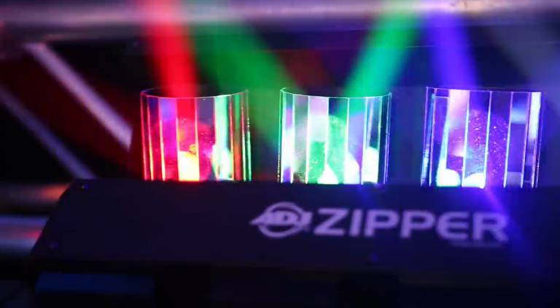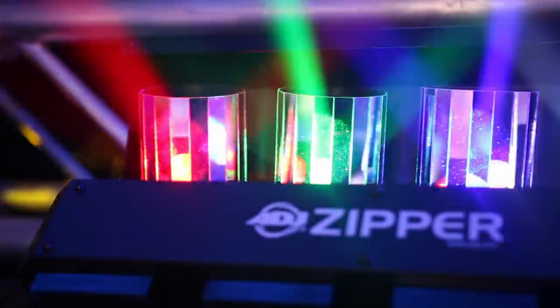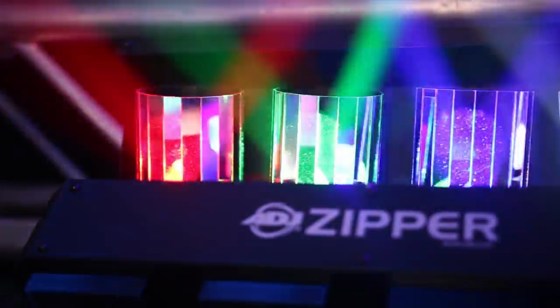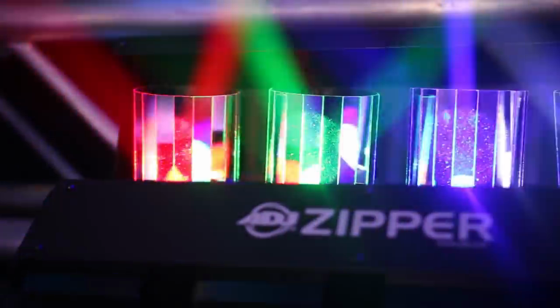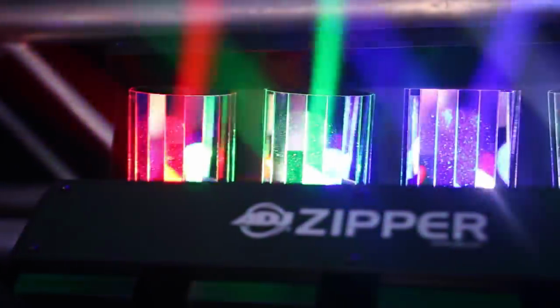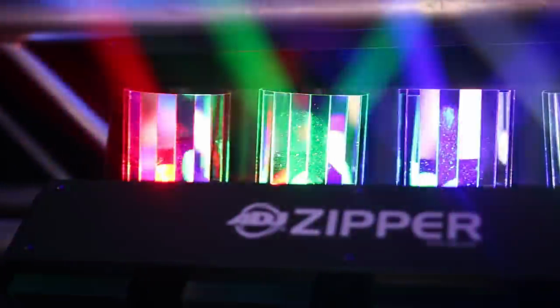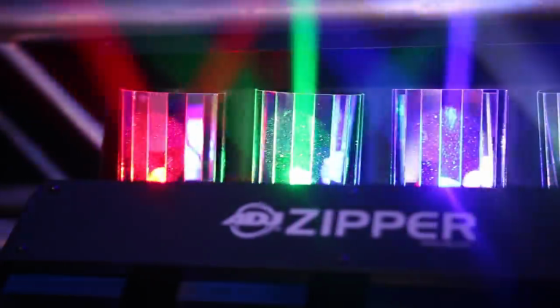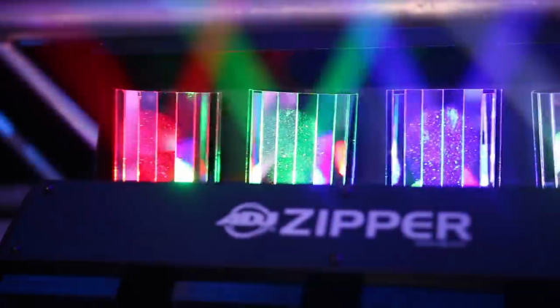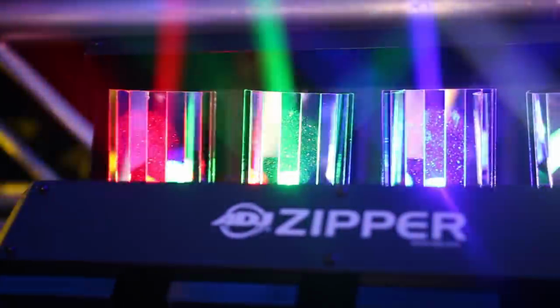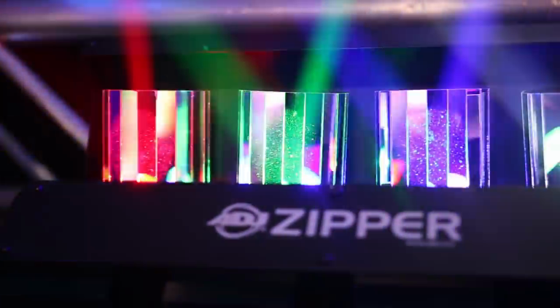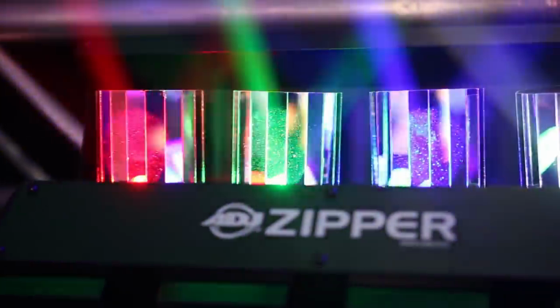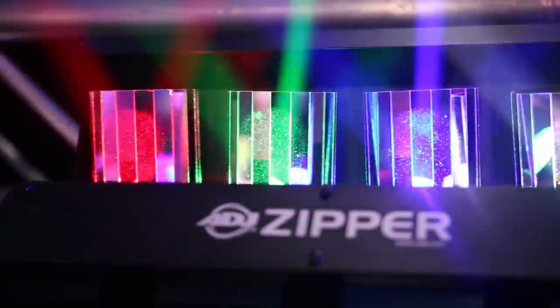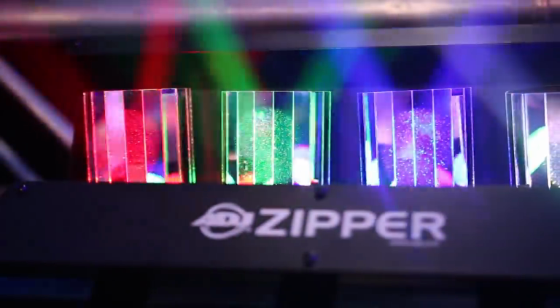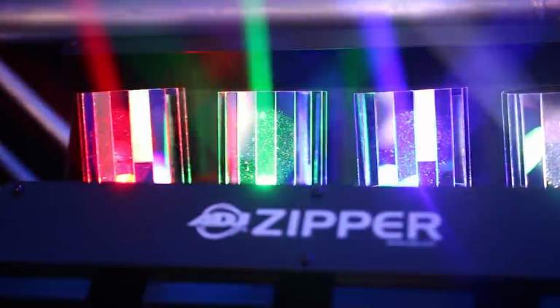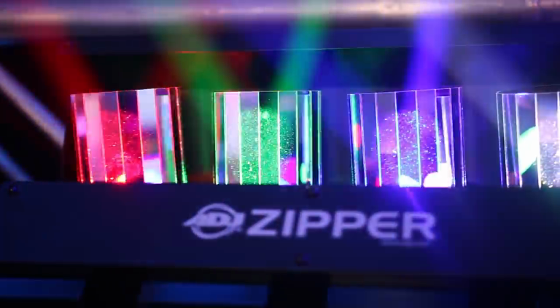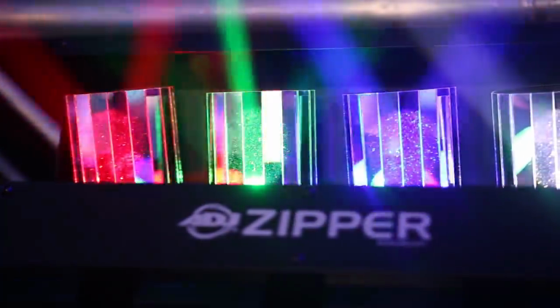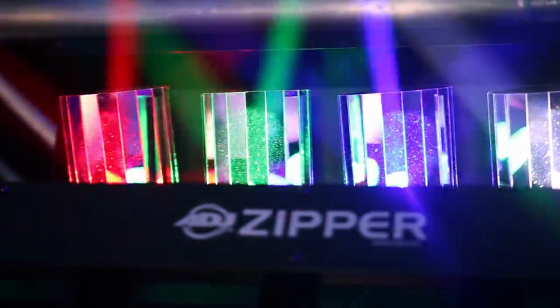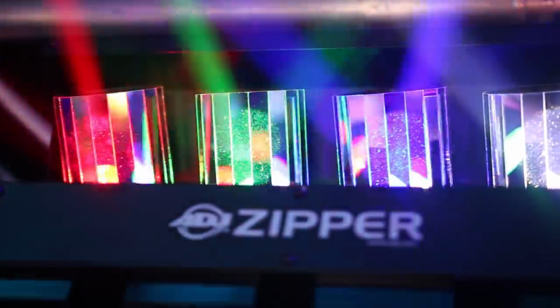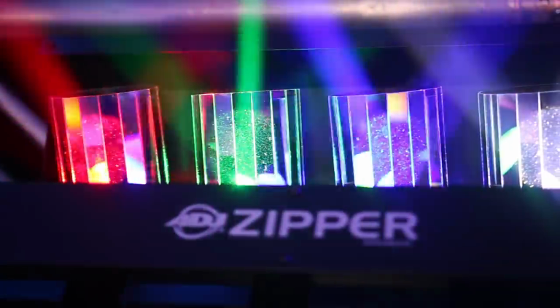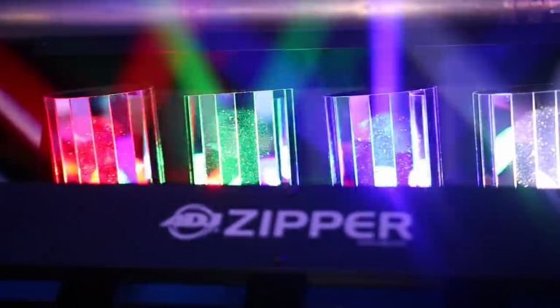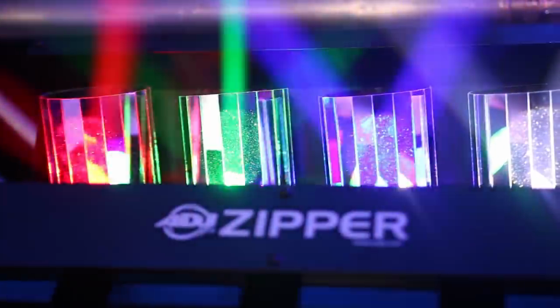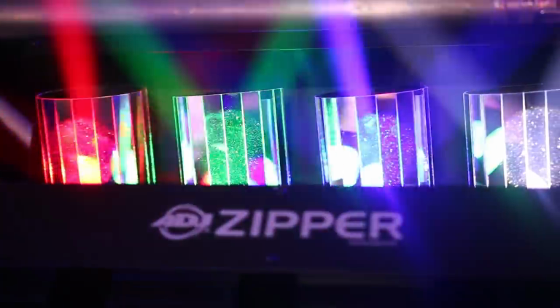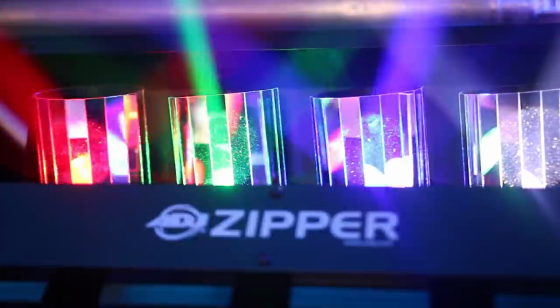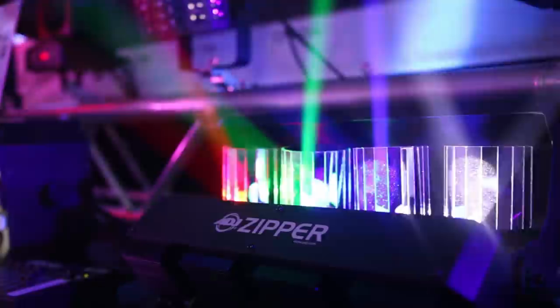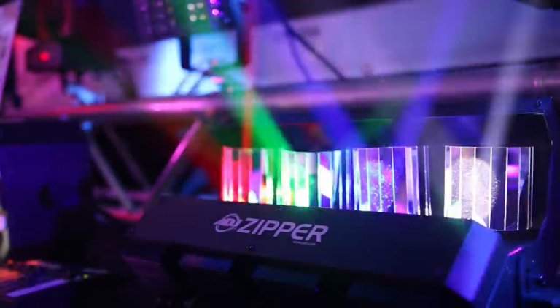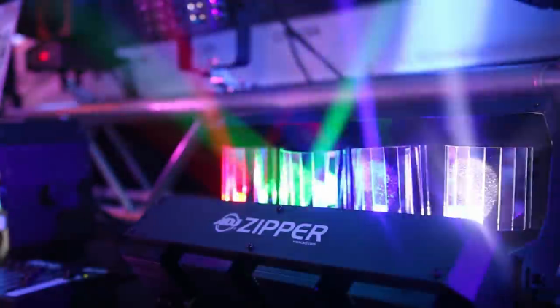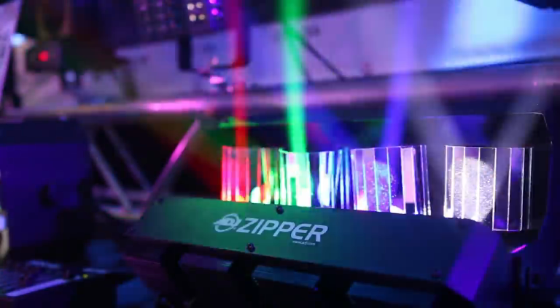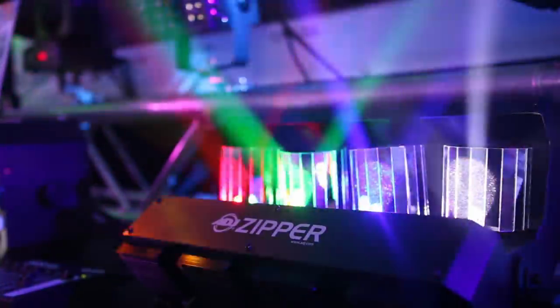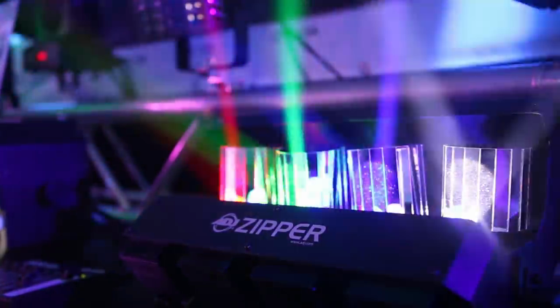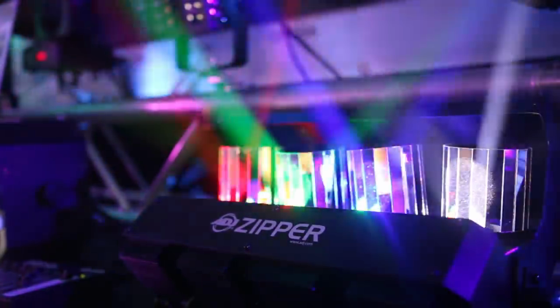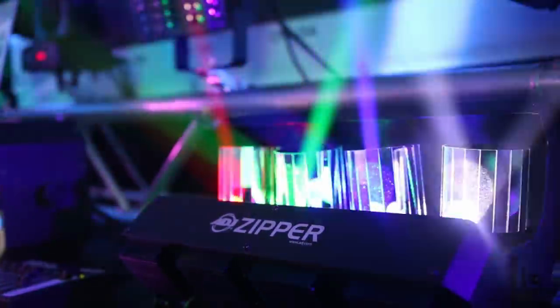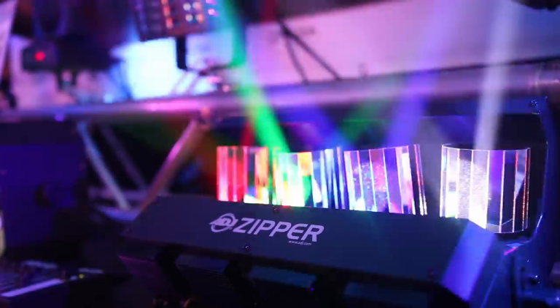As you can see here, you have red, green, blue, and white LEDs on each one of these barrels.